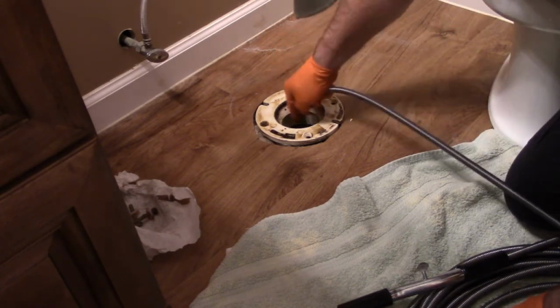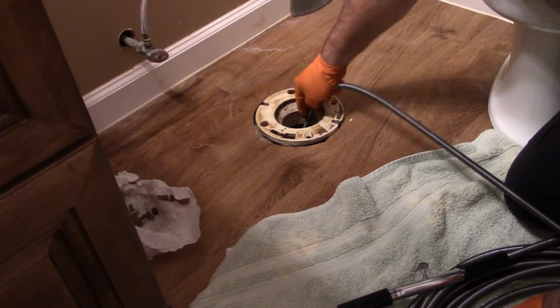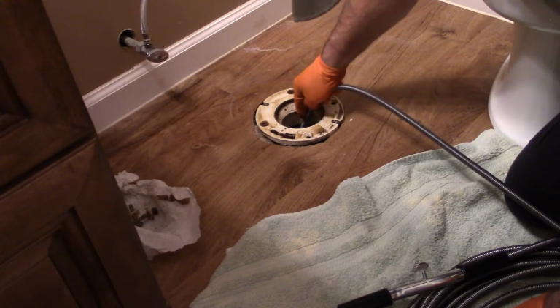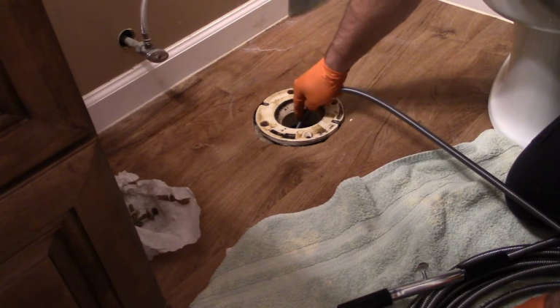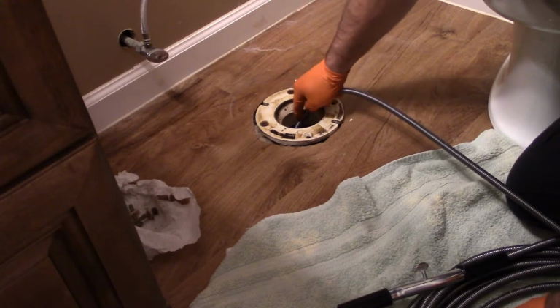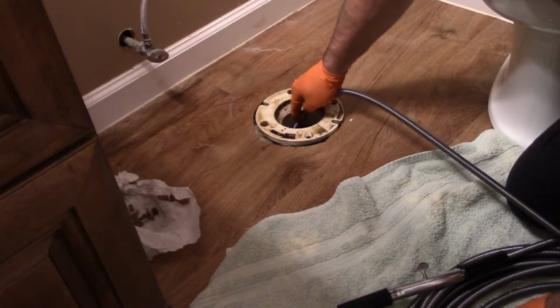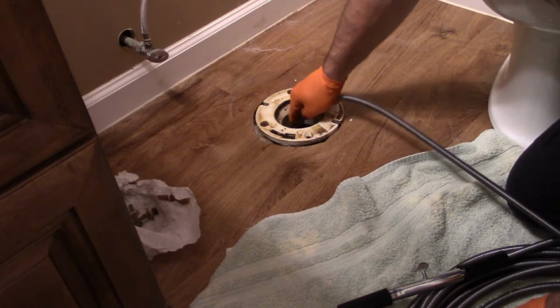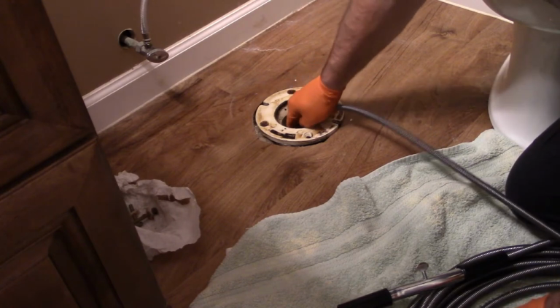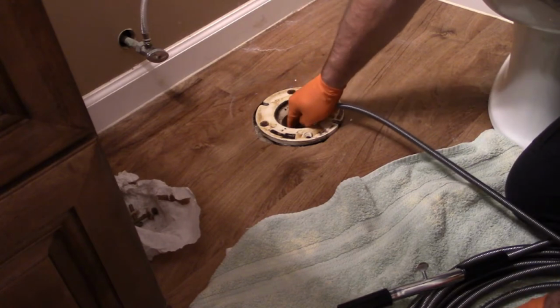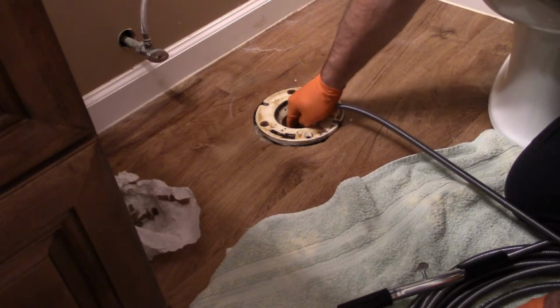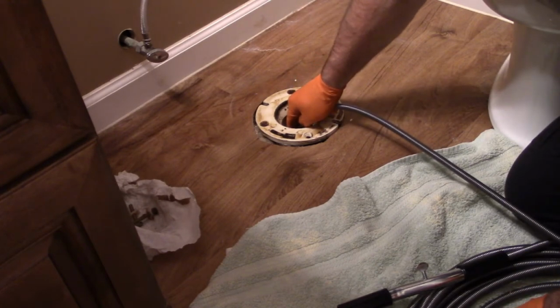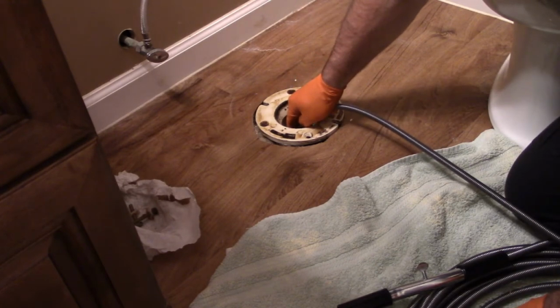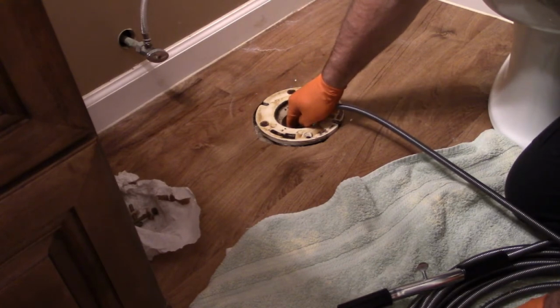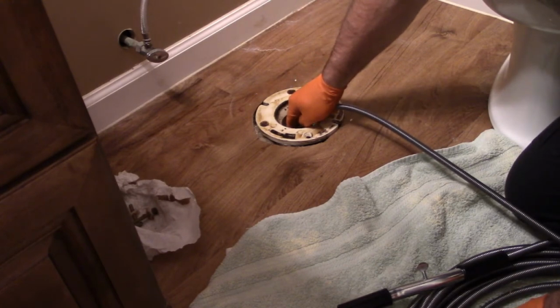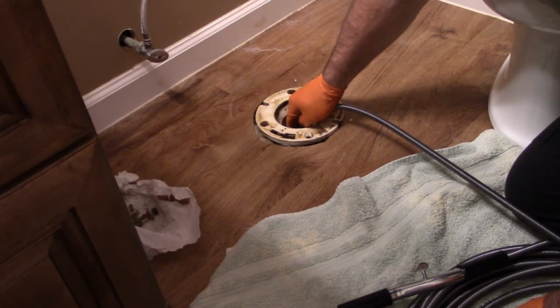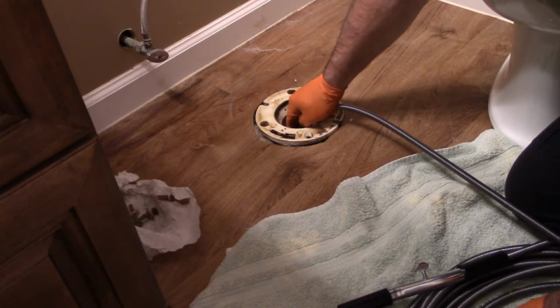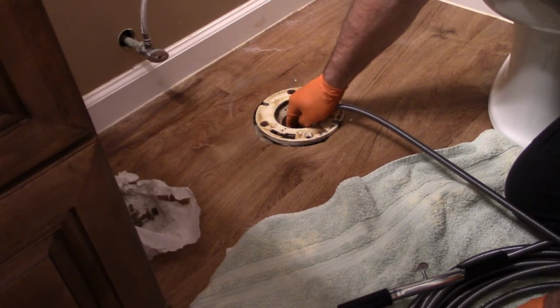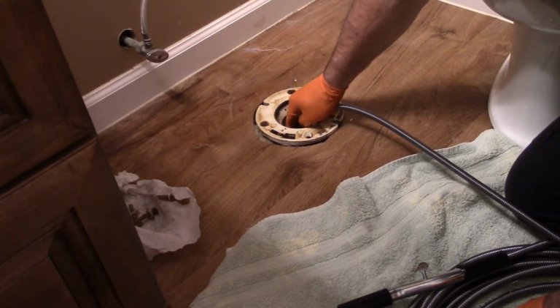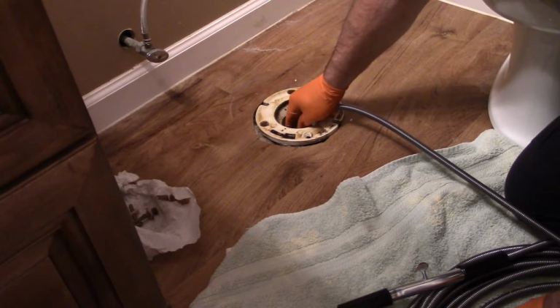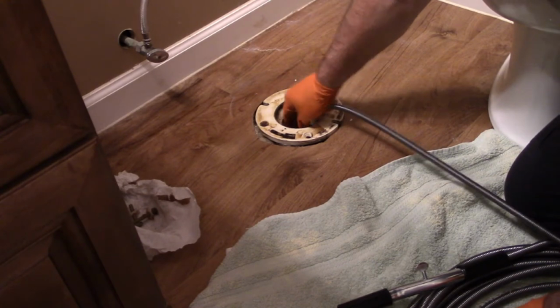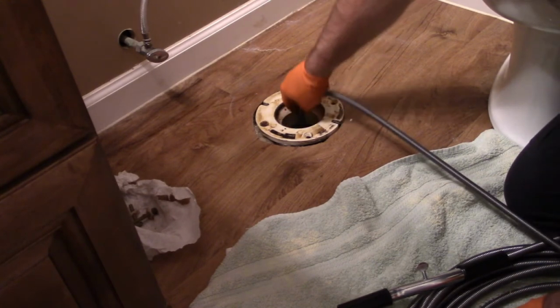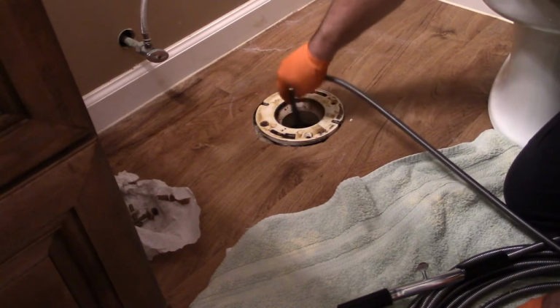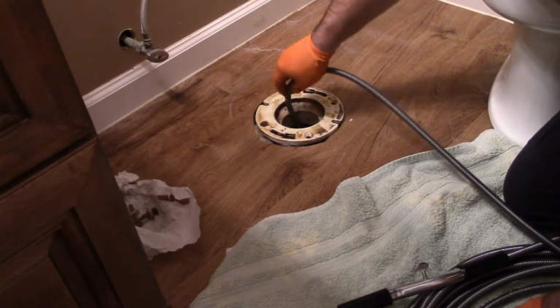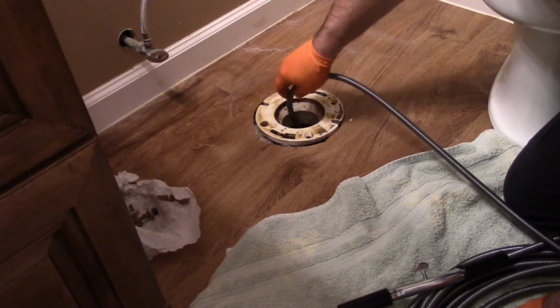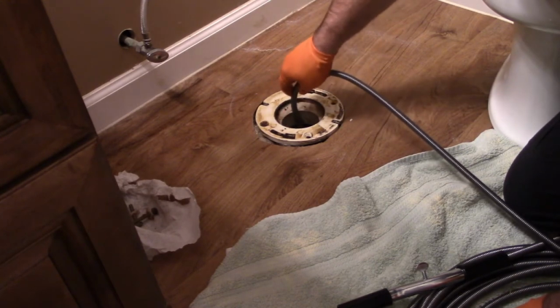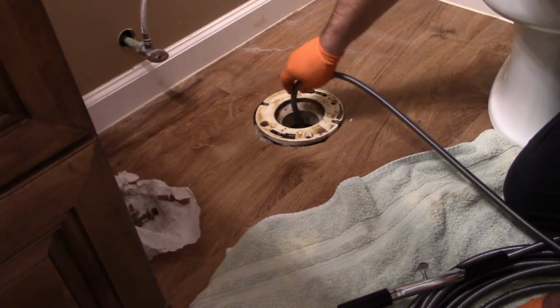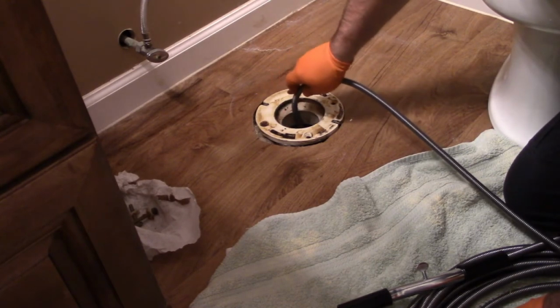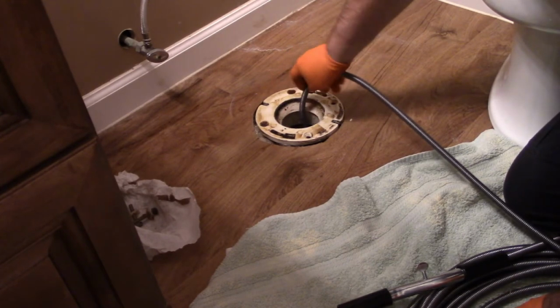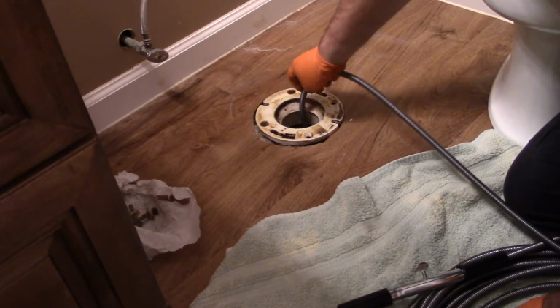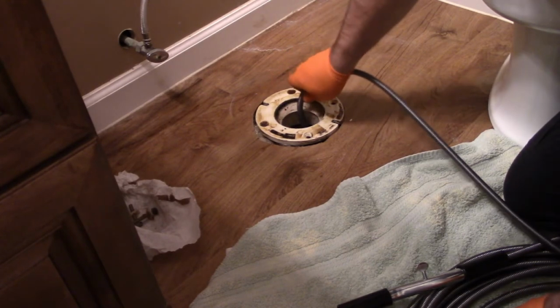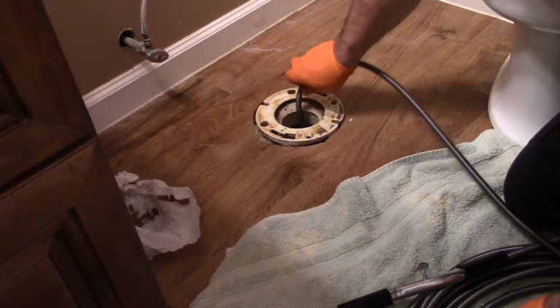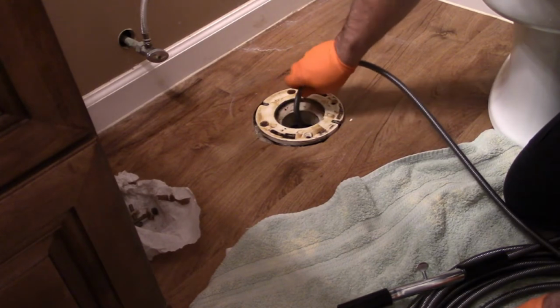Now it's getting stopped by something, but it doesn't feel like a blockage — it feels like it's just part of the plumbing itself.